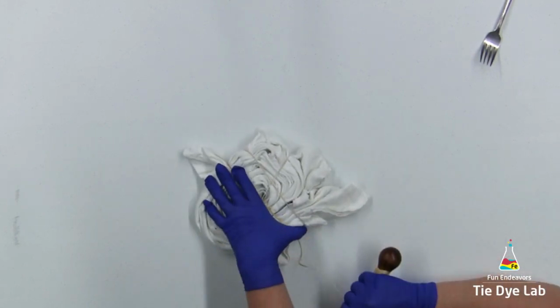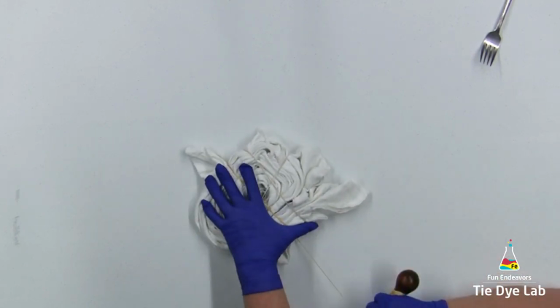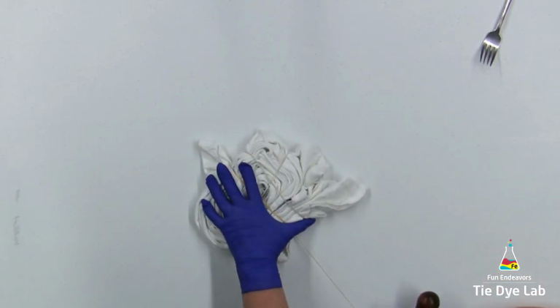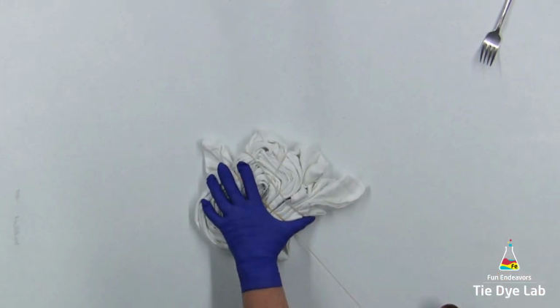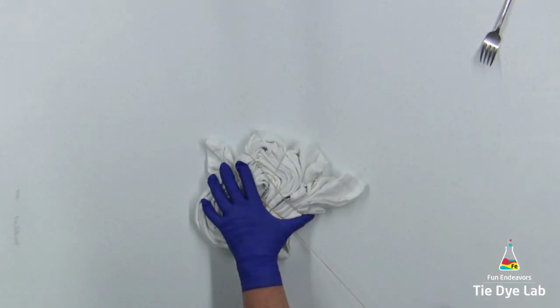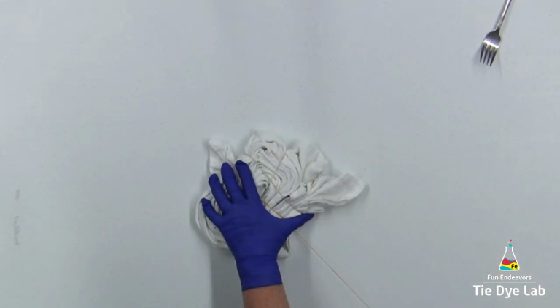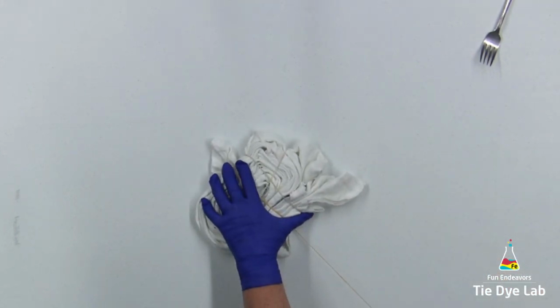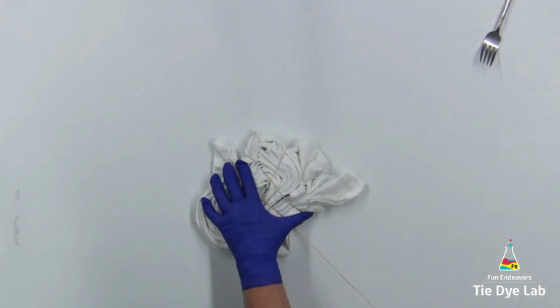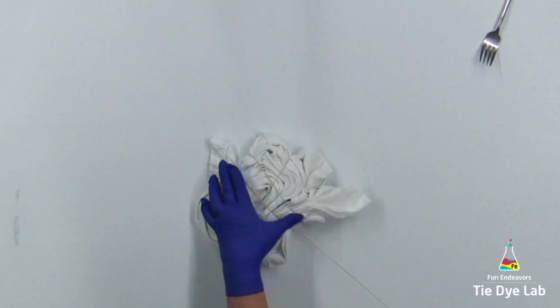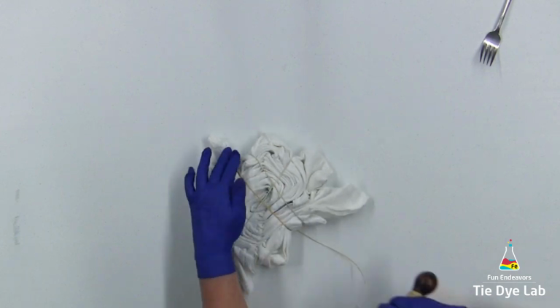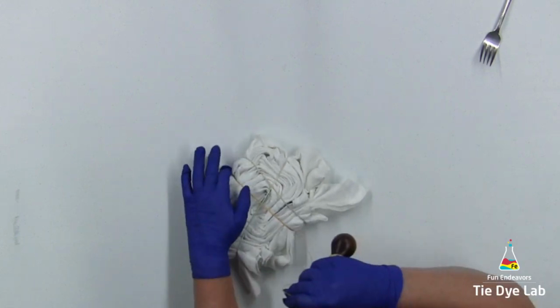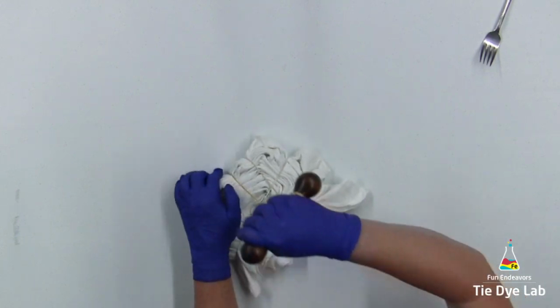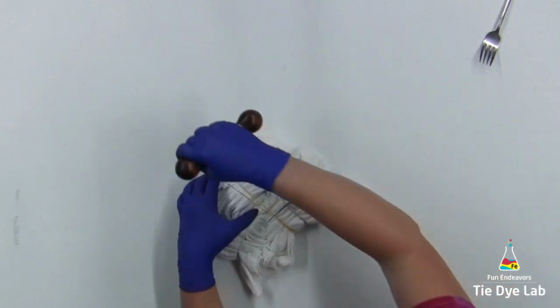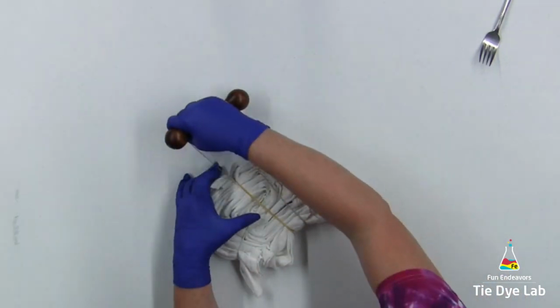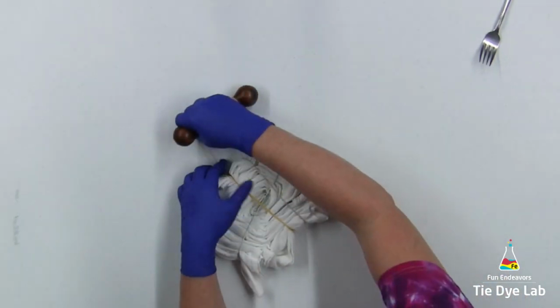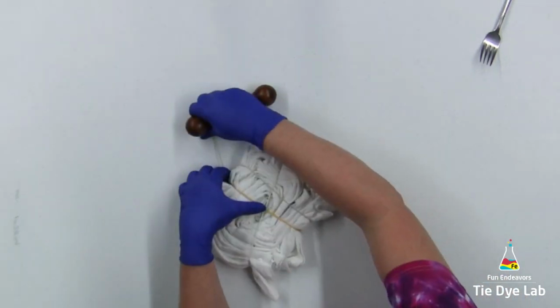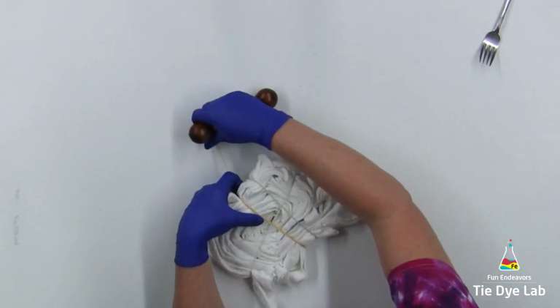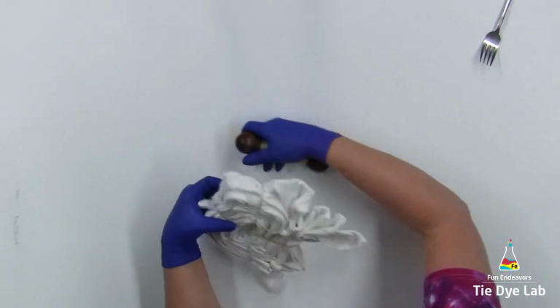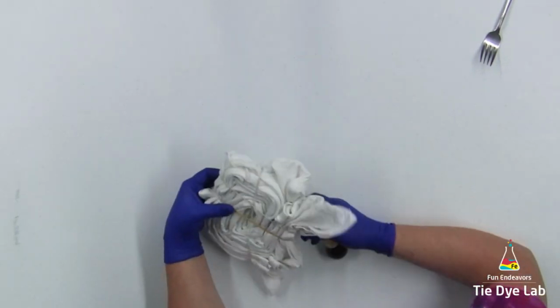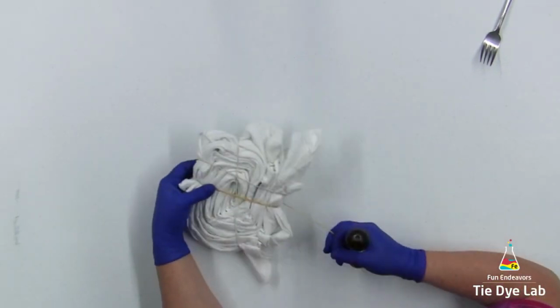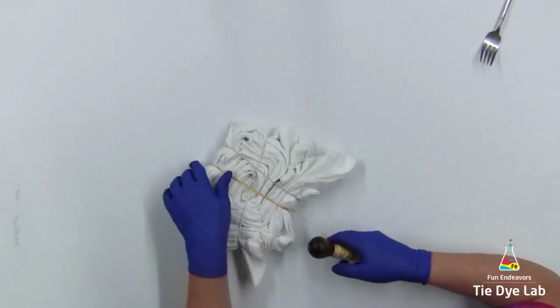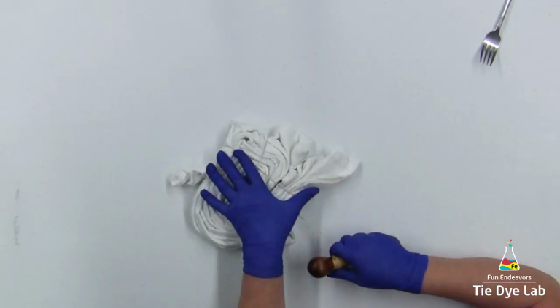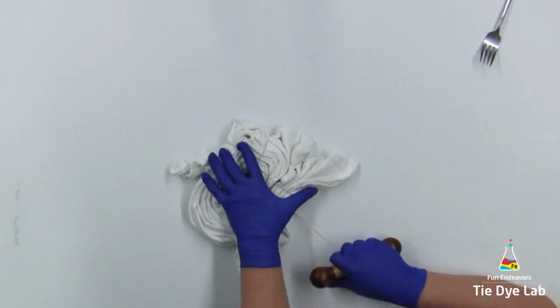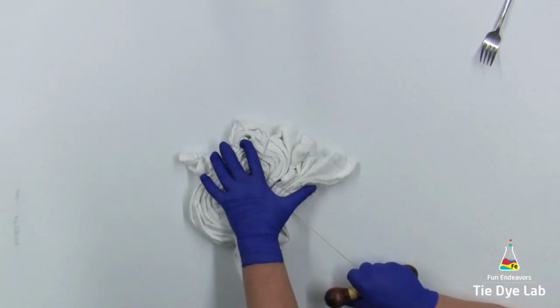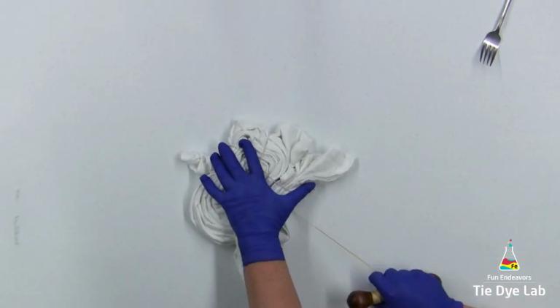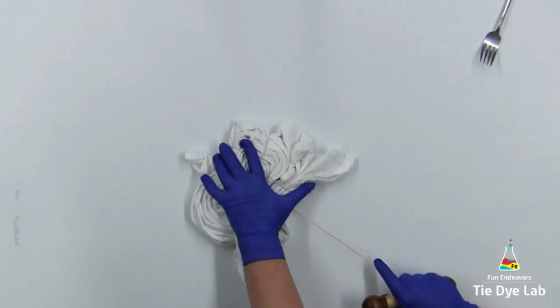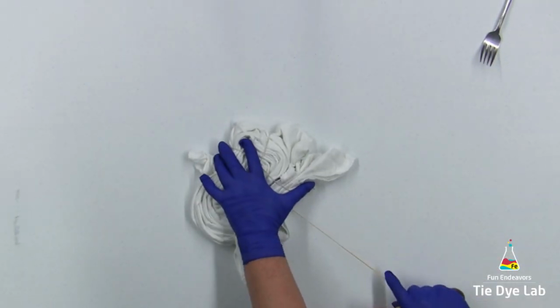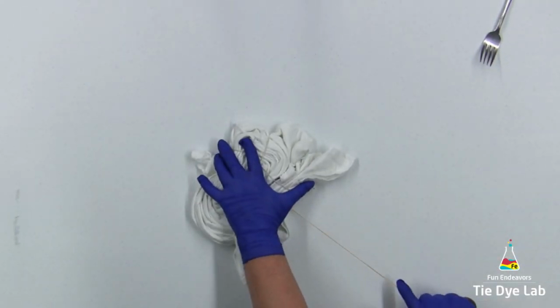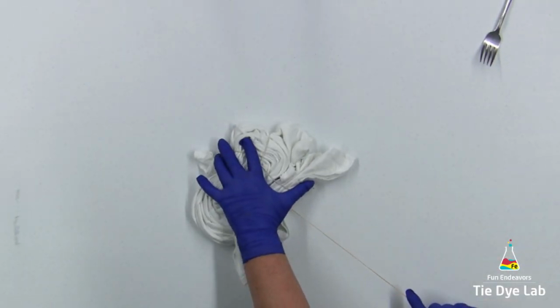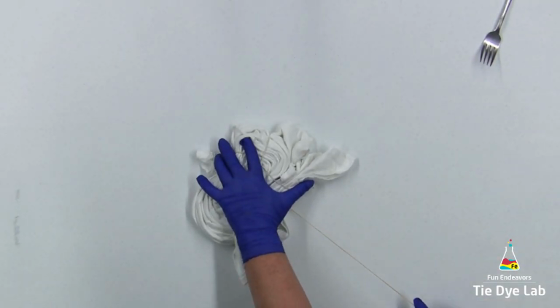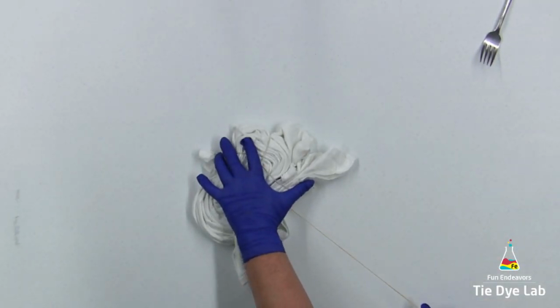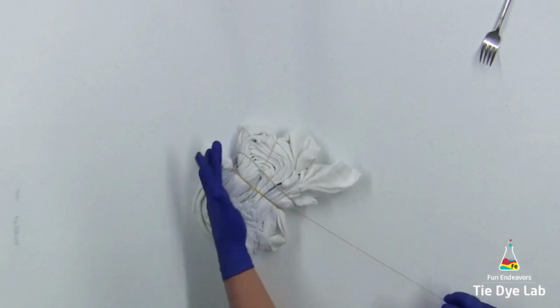When I begin pulling, I'm pulling slow so that I don't totally mess up all of my spiral design.